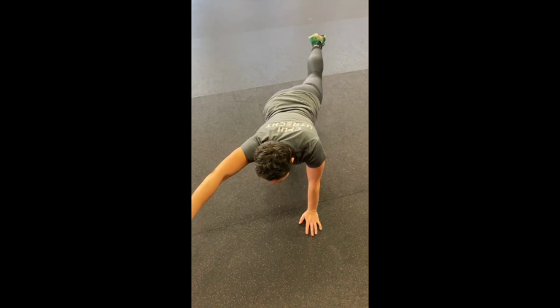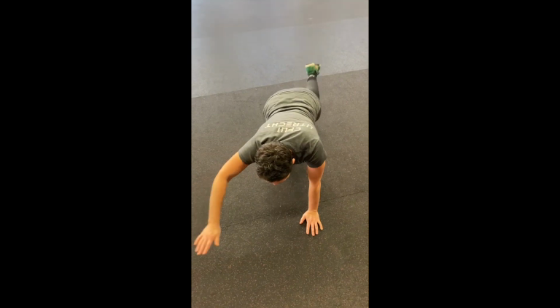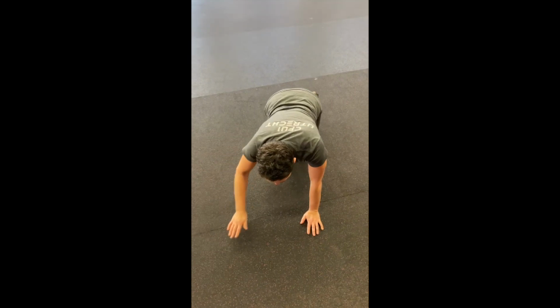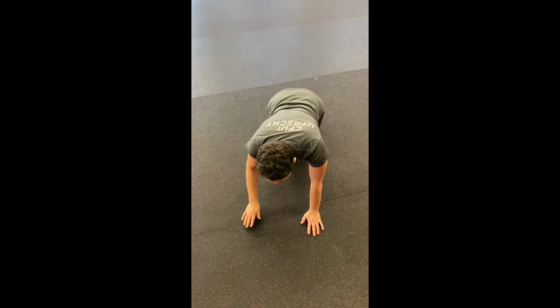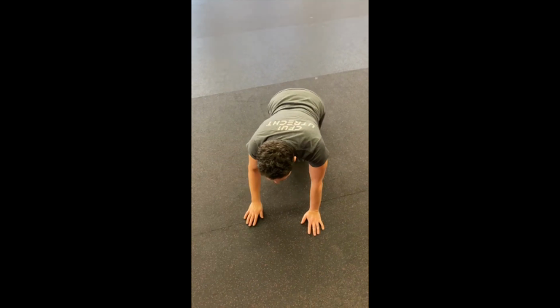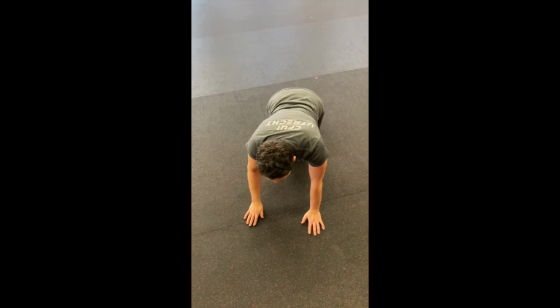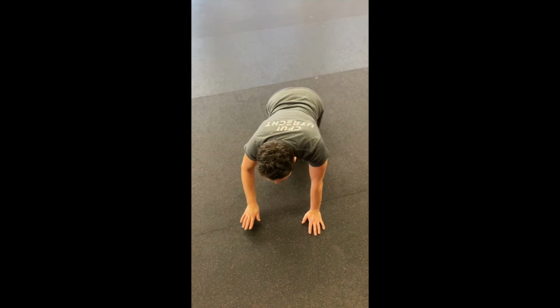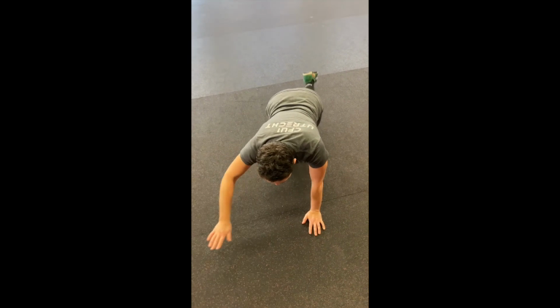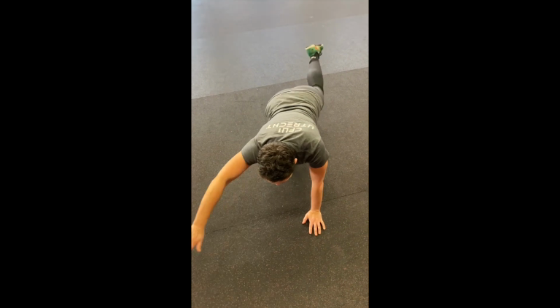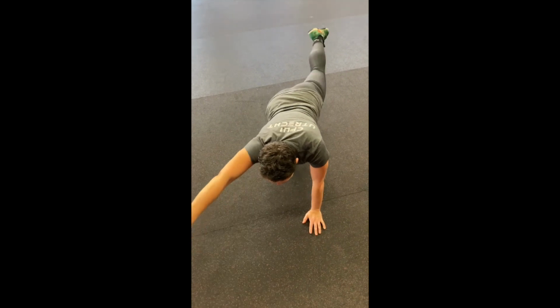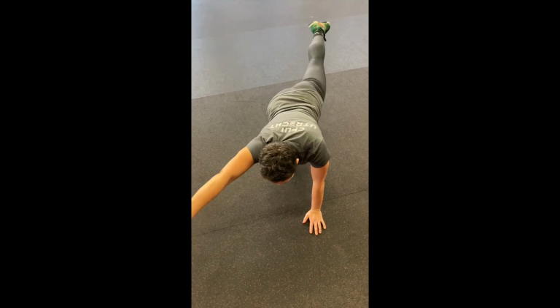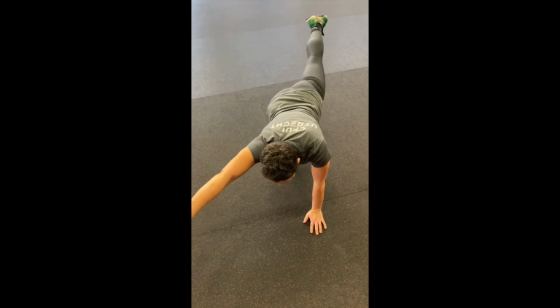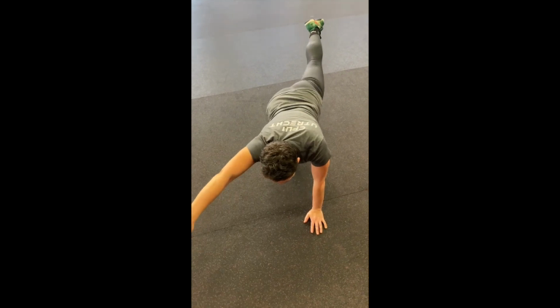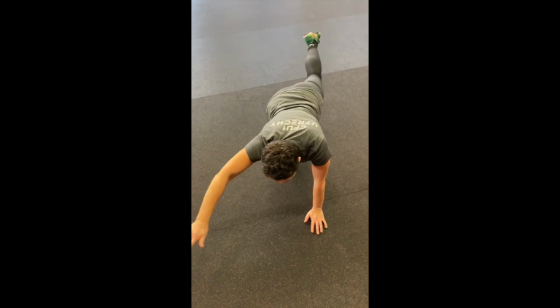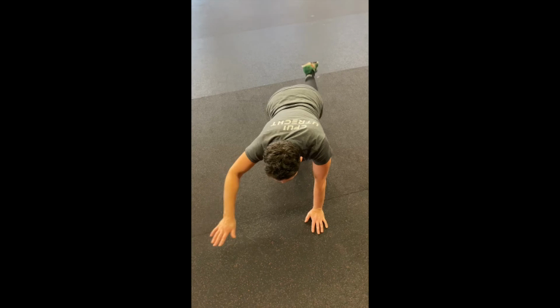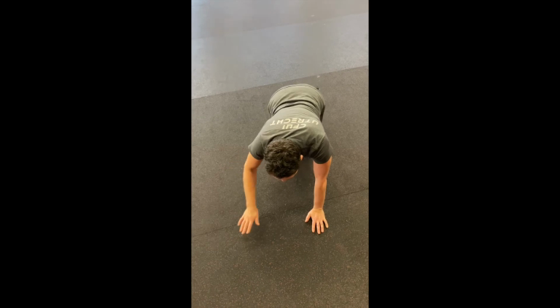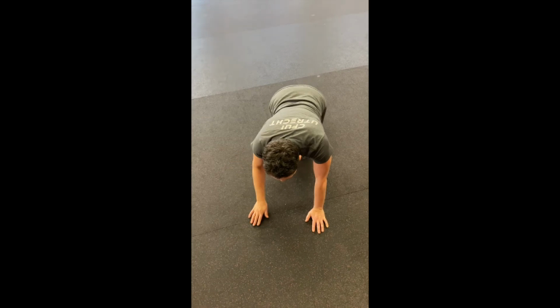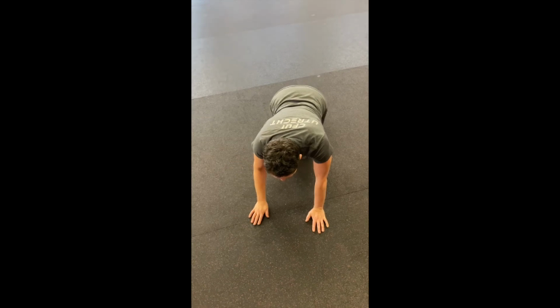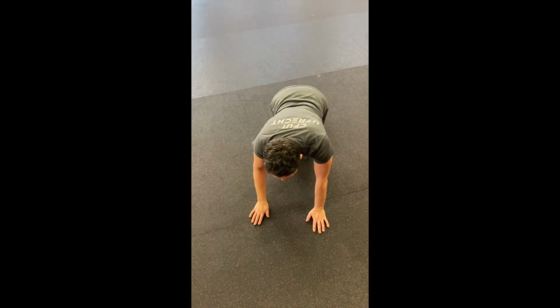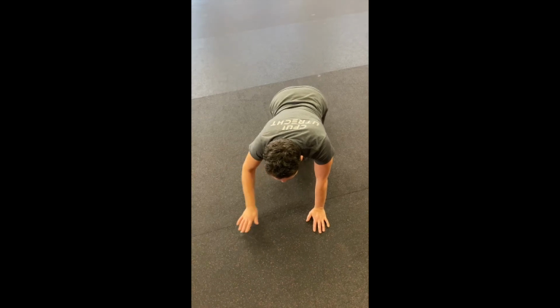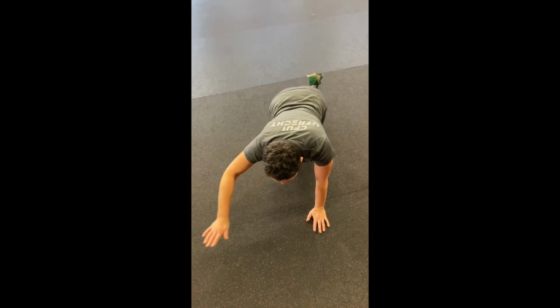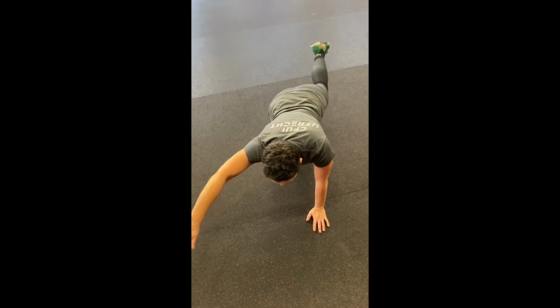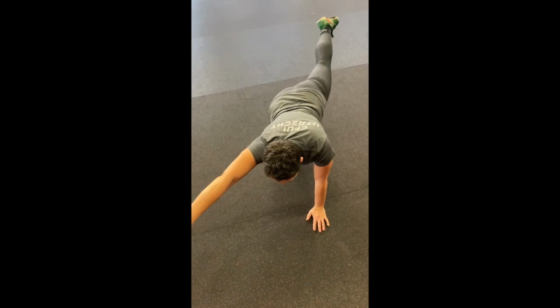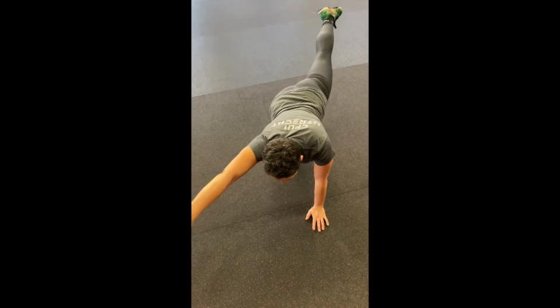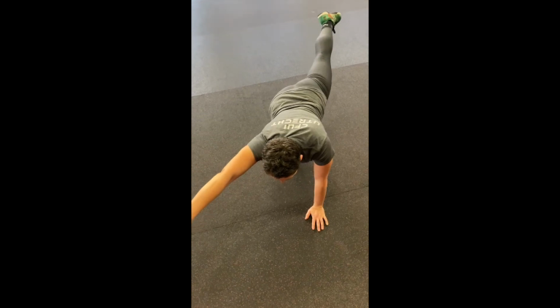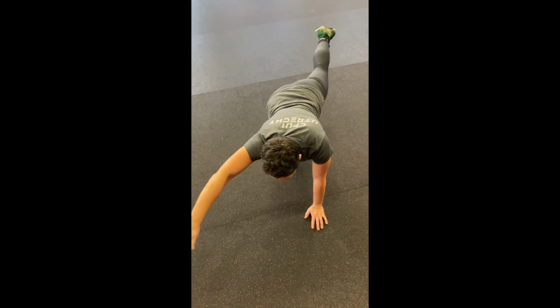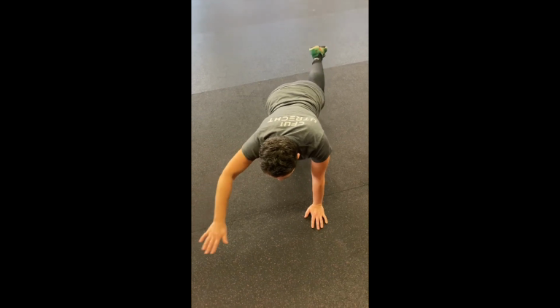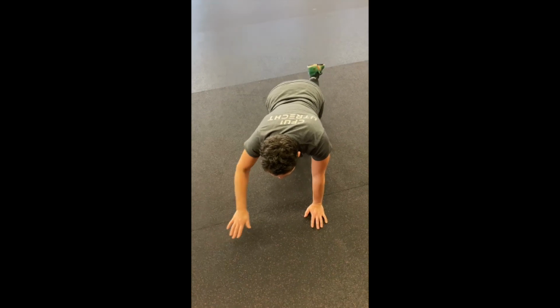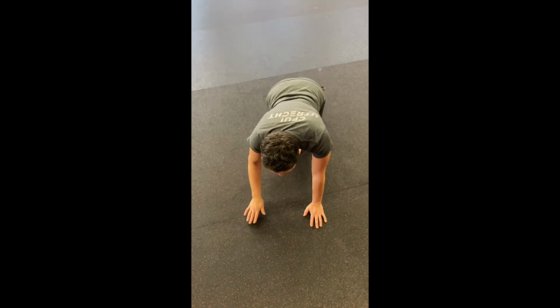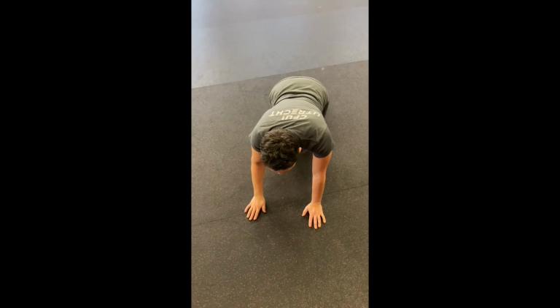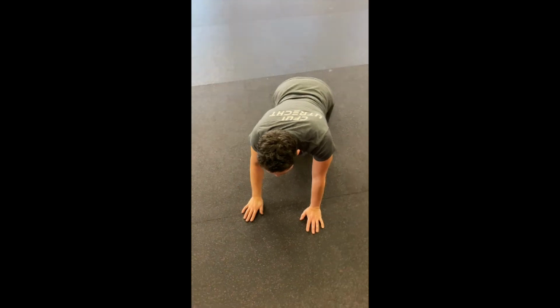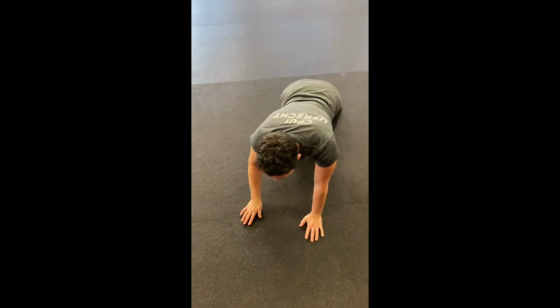Bird dogs: if you want to do something extra for your core and posterior chain, do some bird dogs.